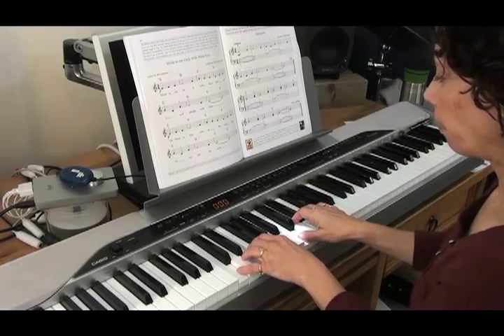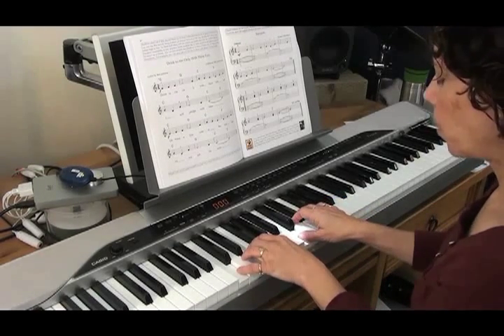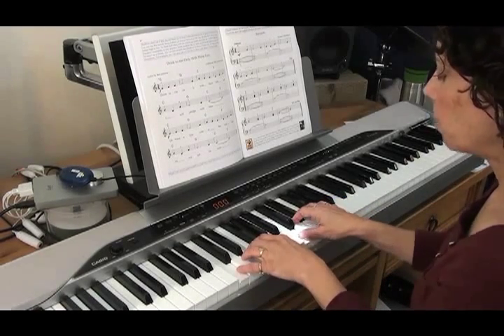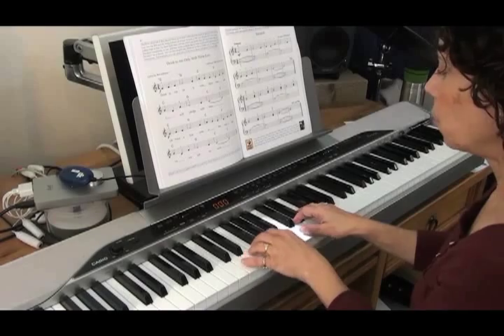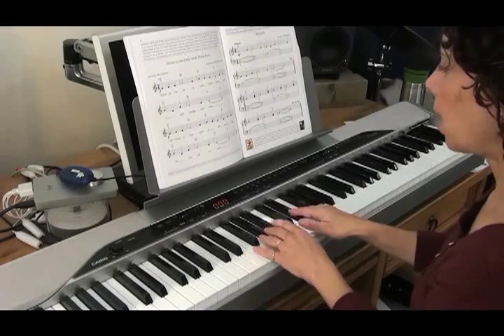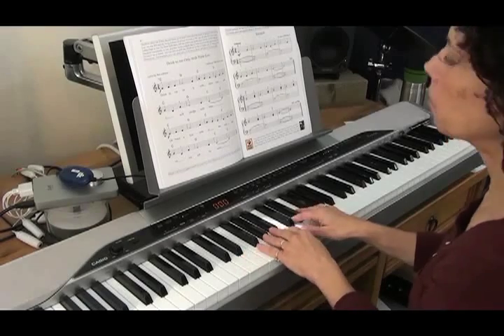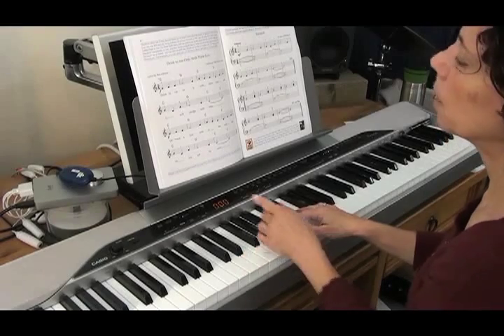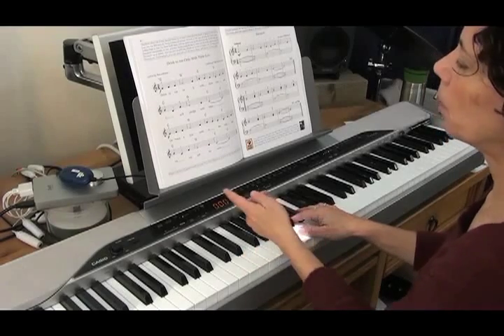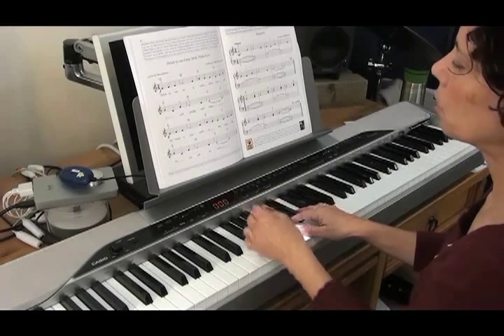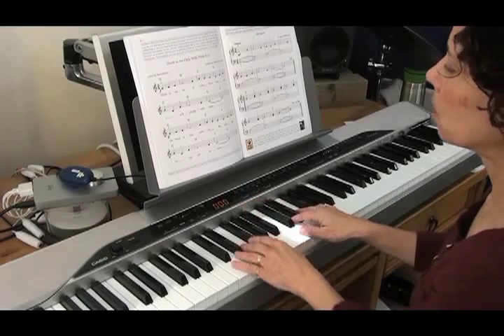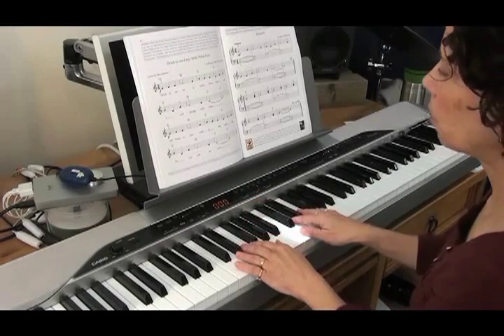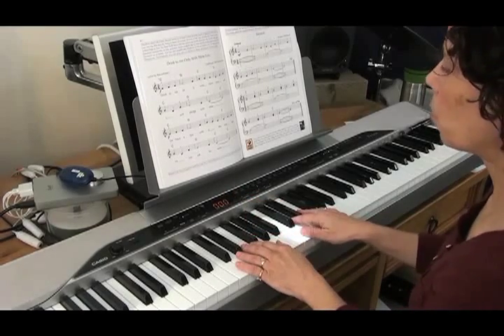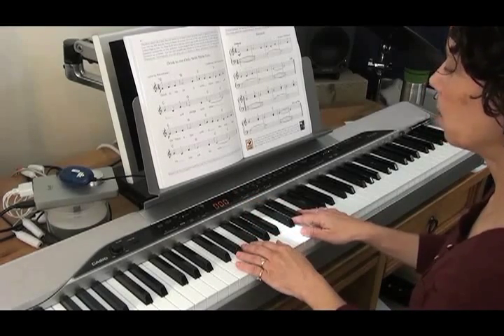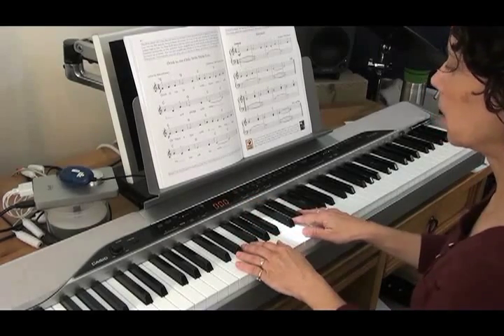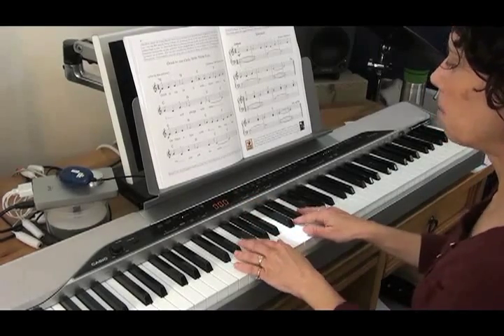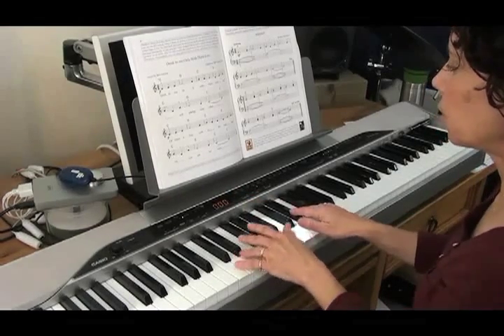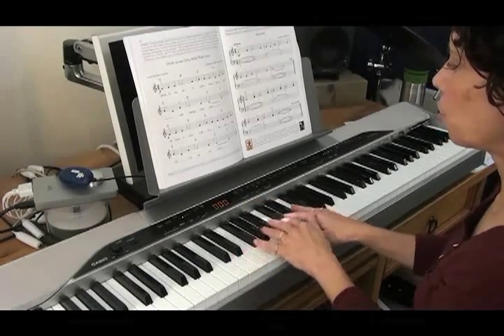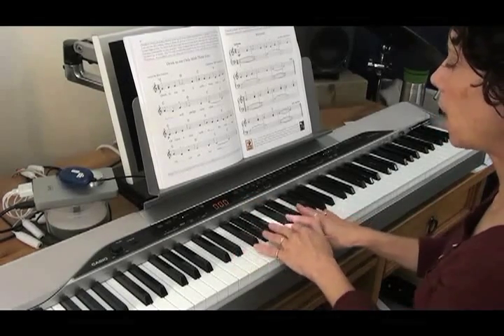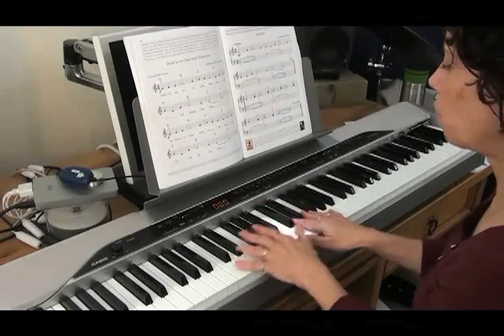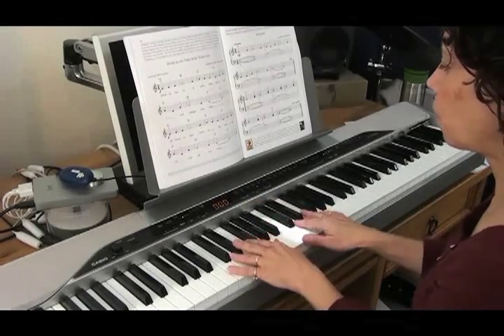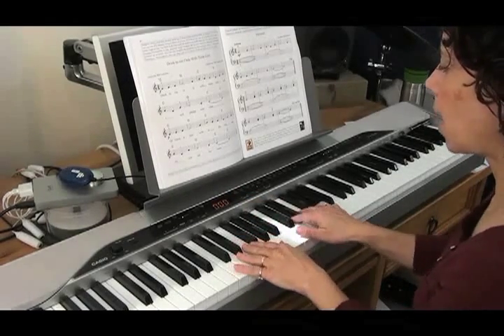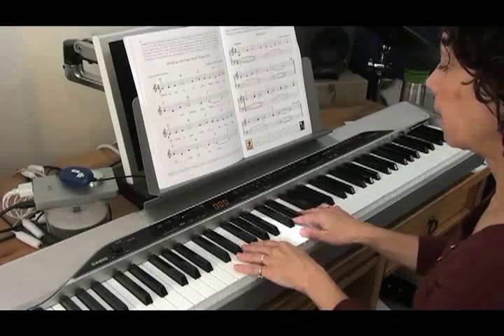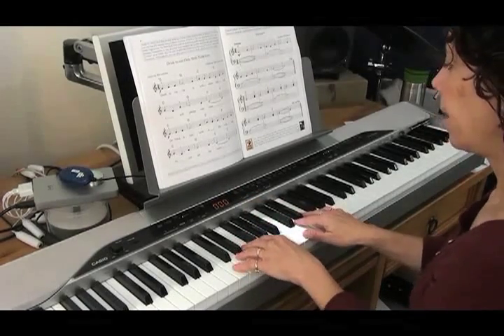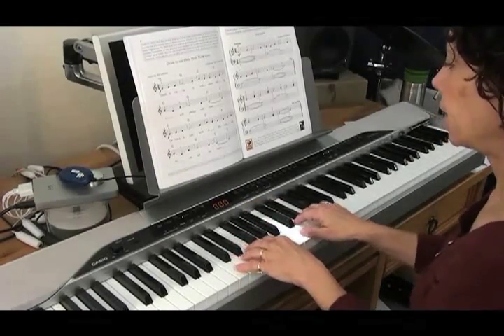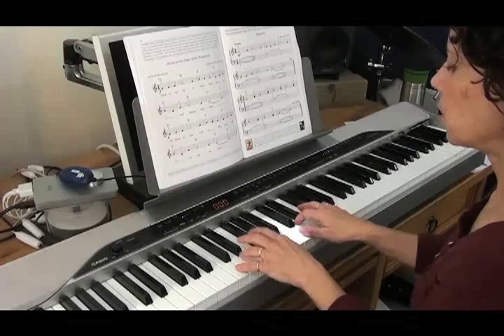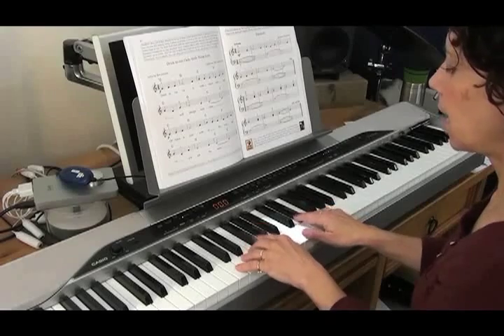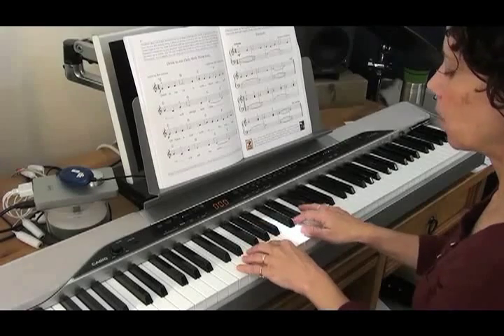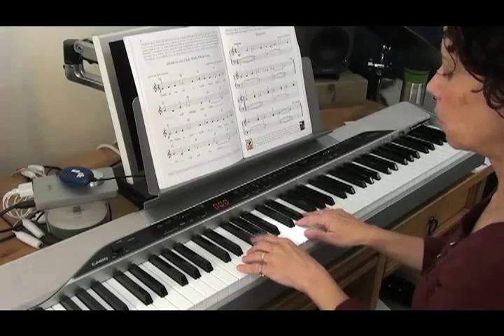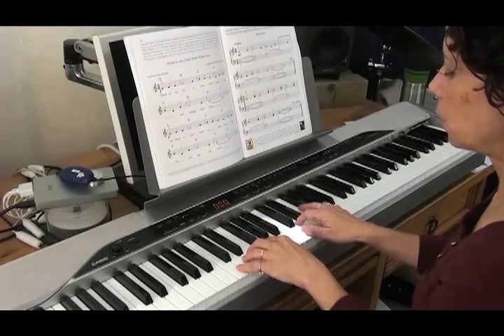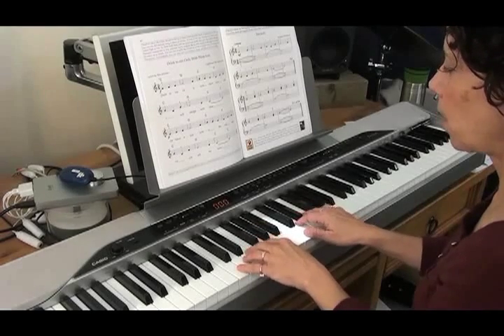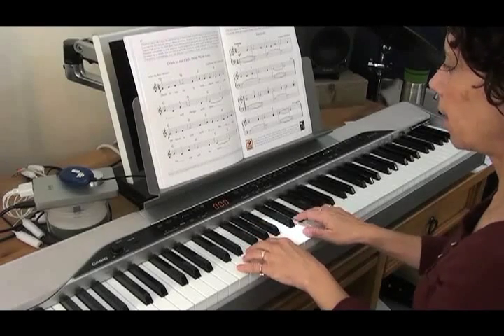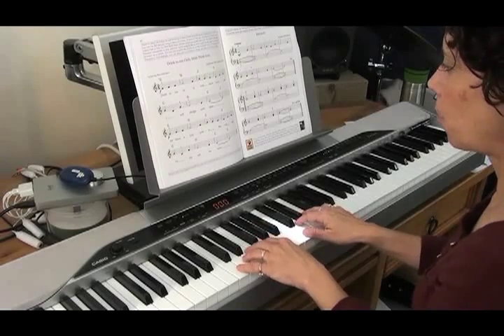What I would do when approaching a song with chord symbols is I might just try it one way and see how it goes, and then try it the other way.